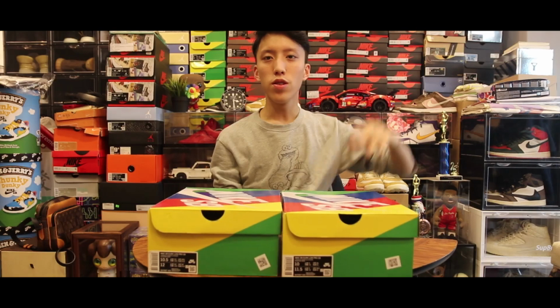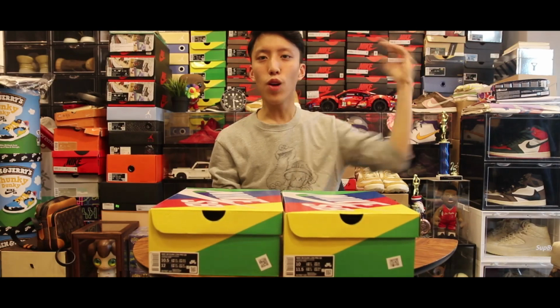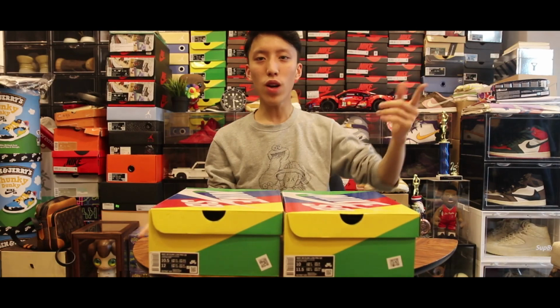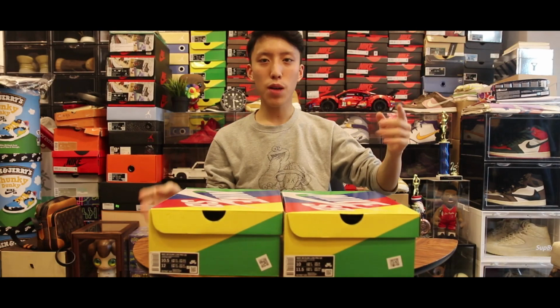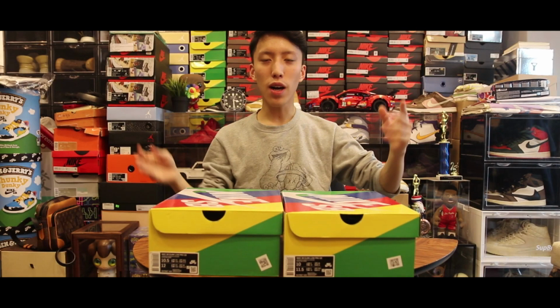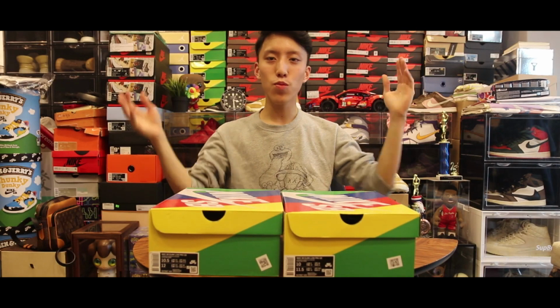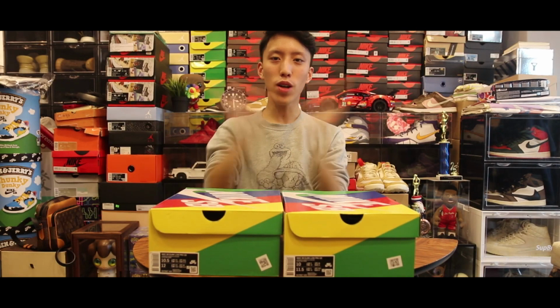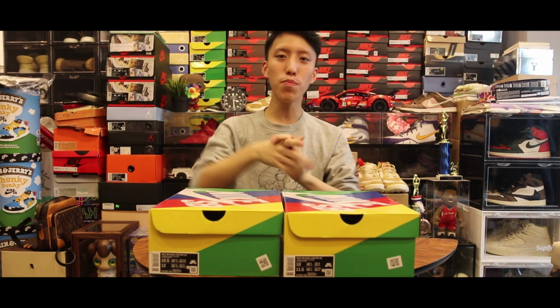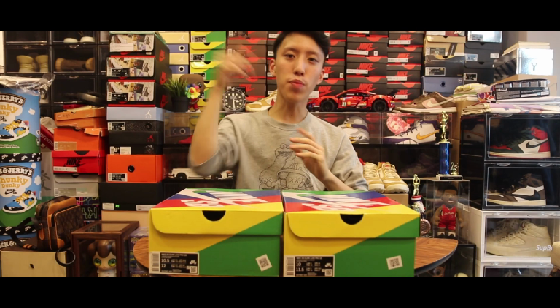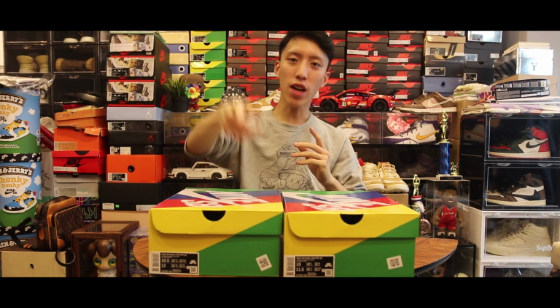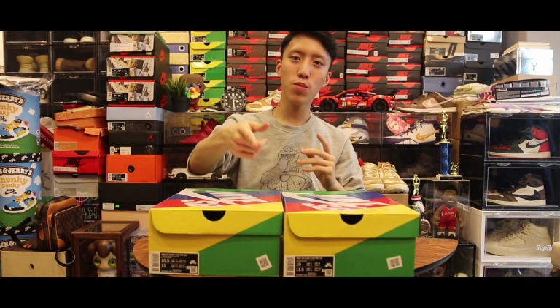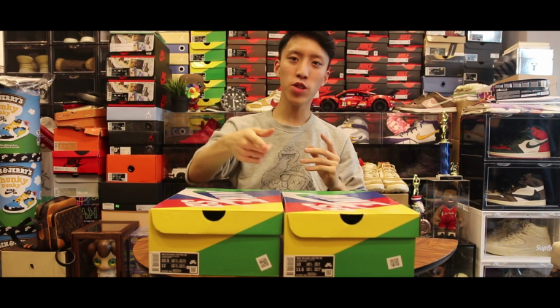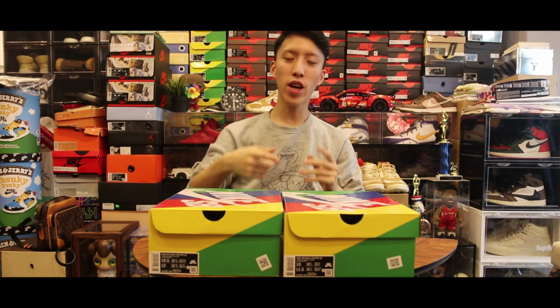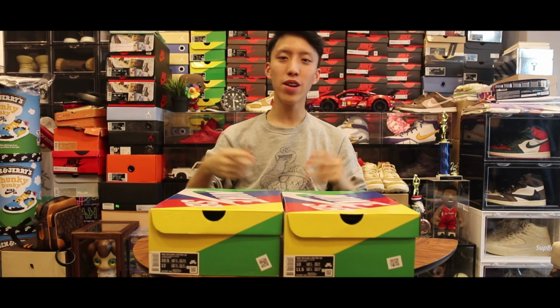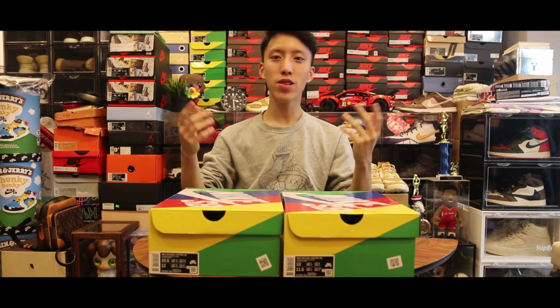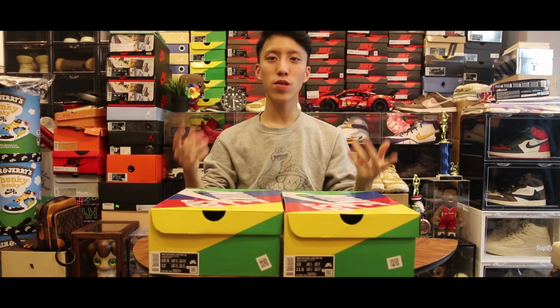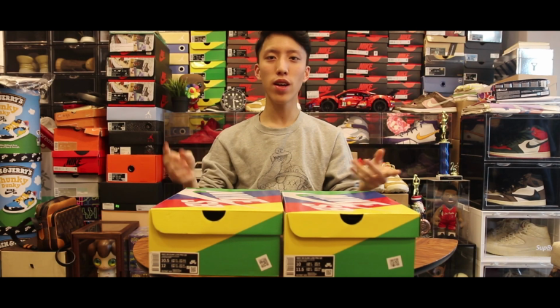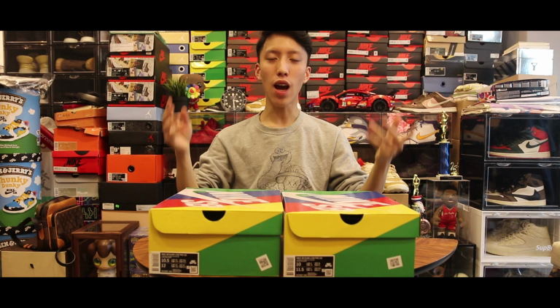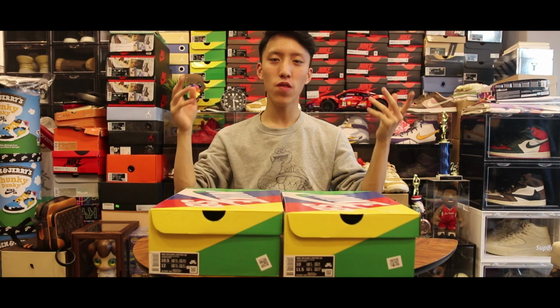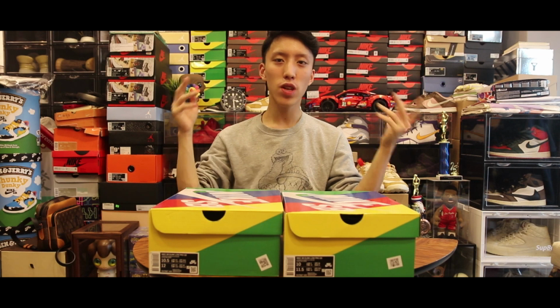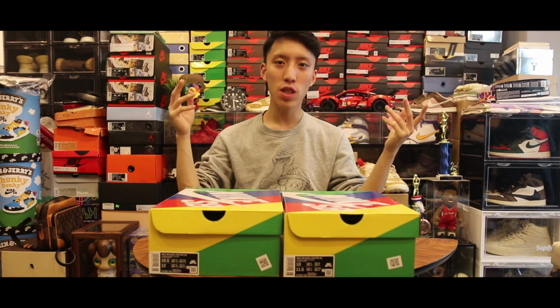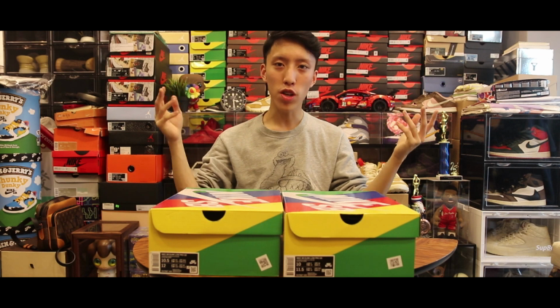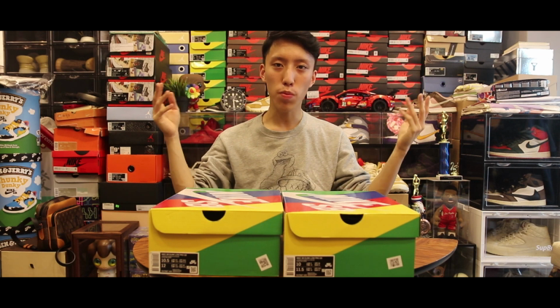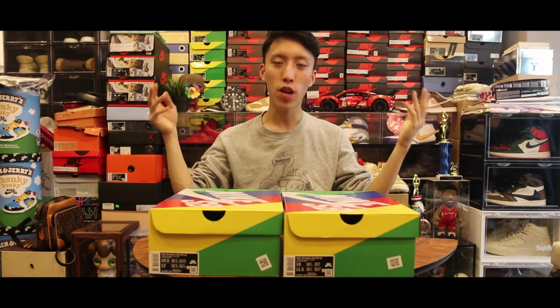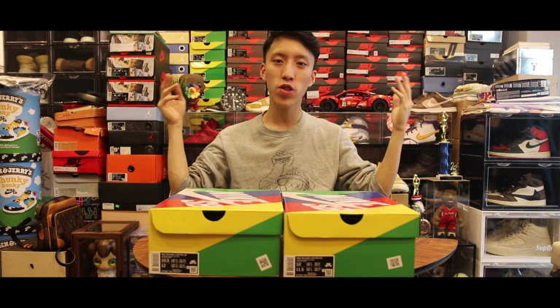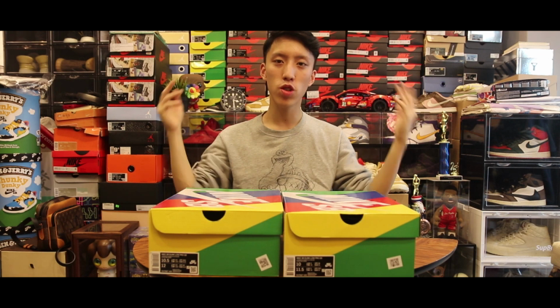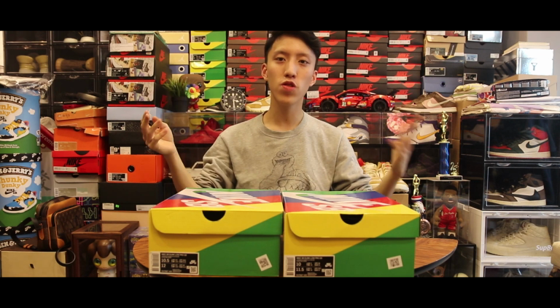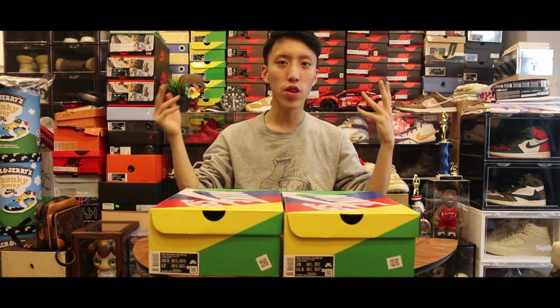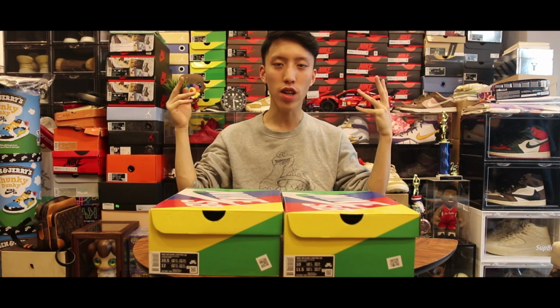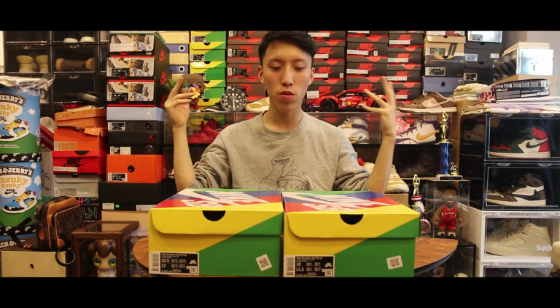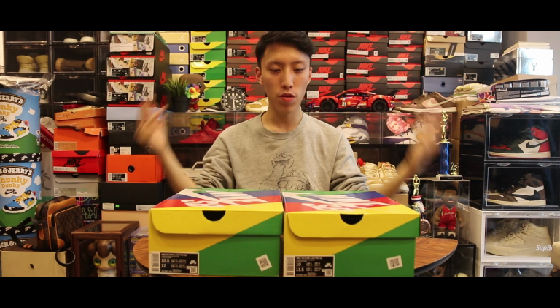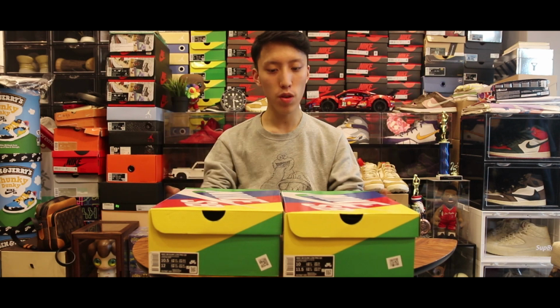Yo, what is up guys? Welcome back to my channel and today I have a really special pair of shoes for you guys to review early.